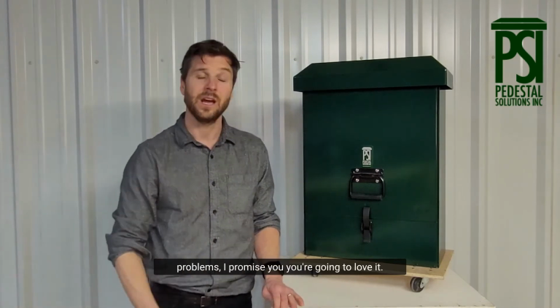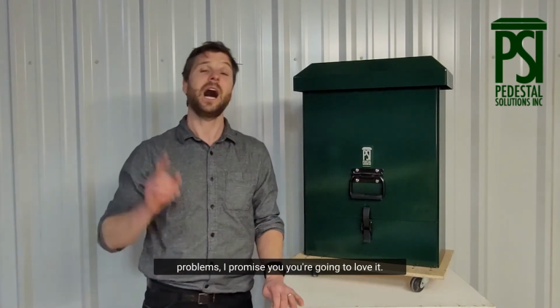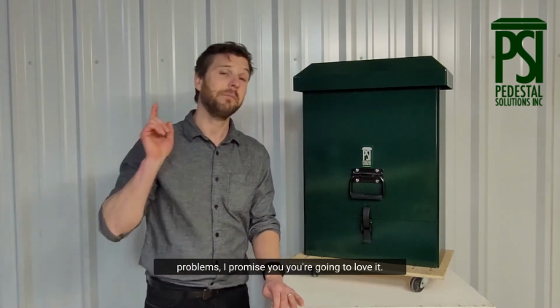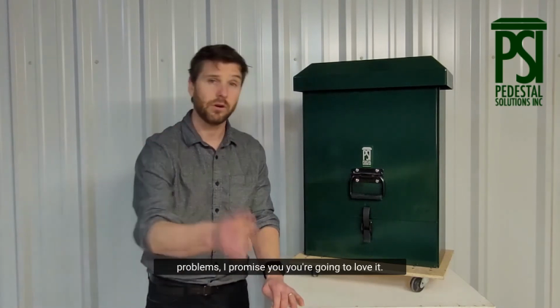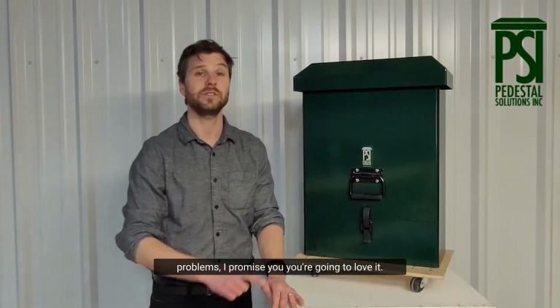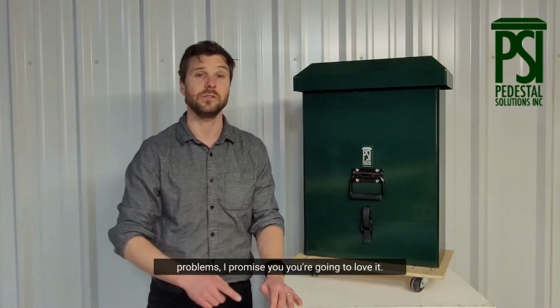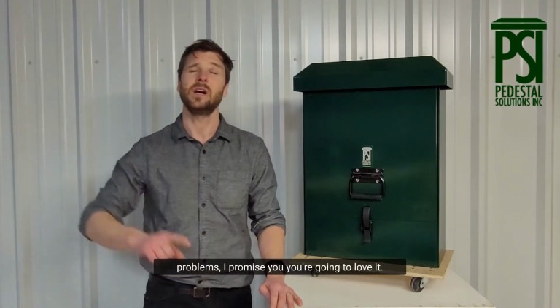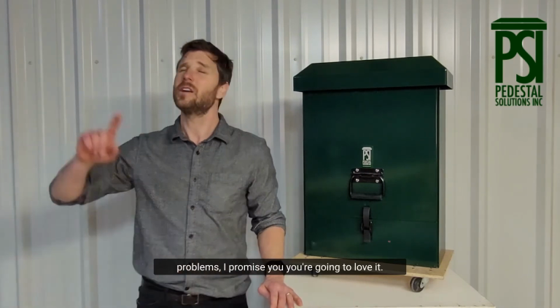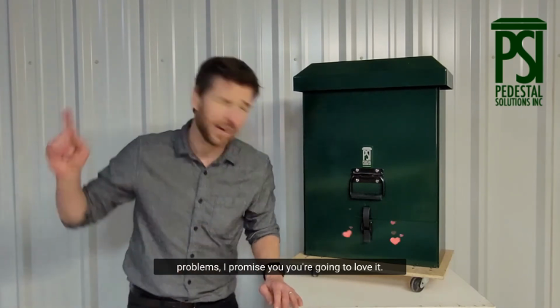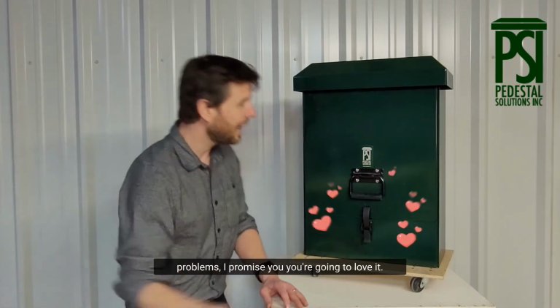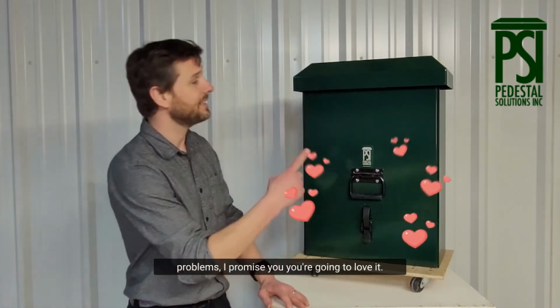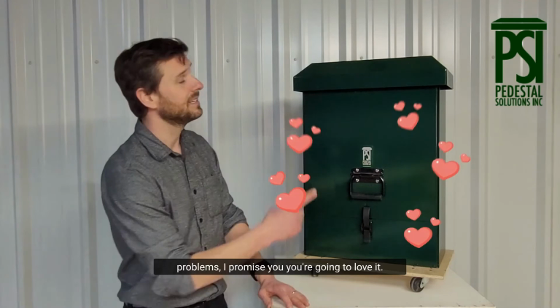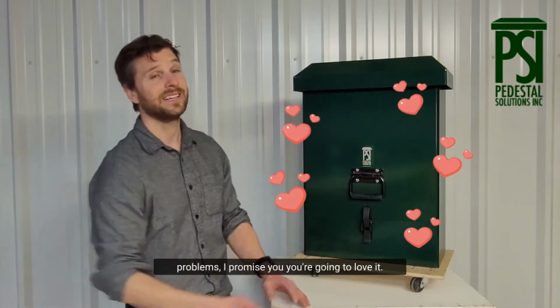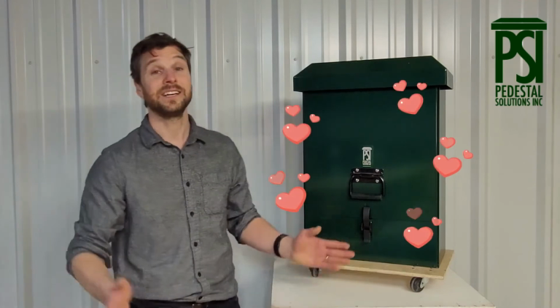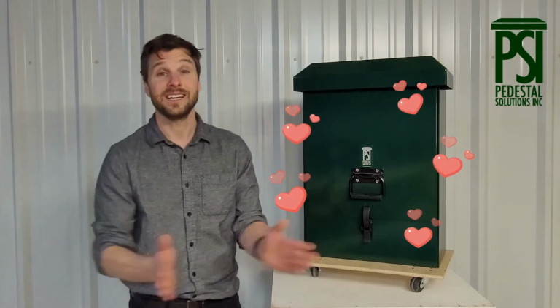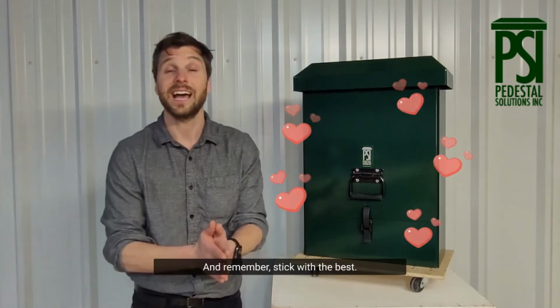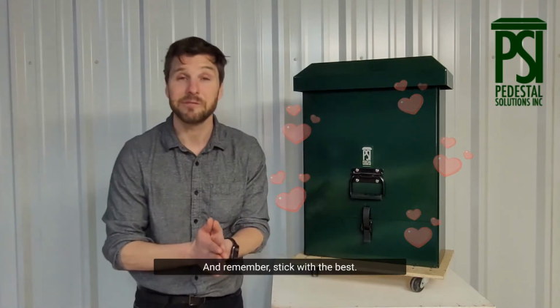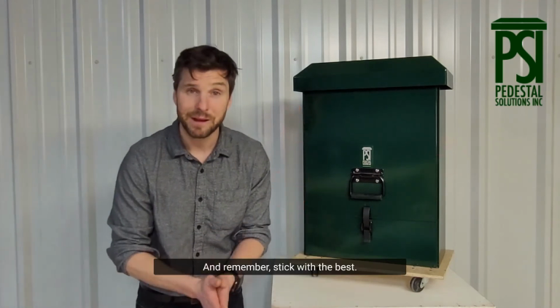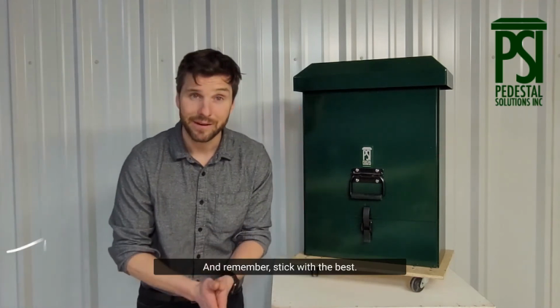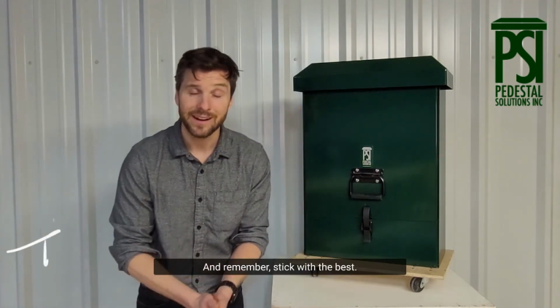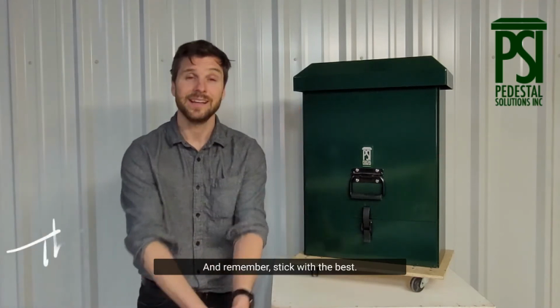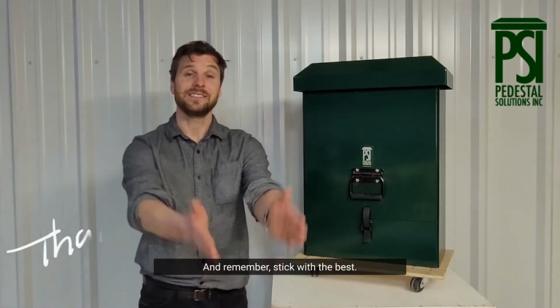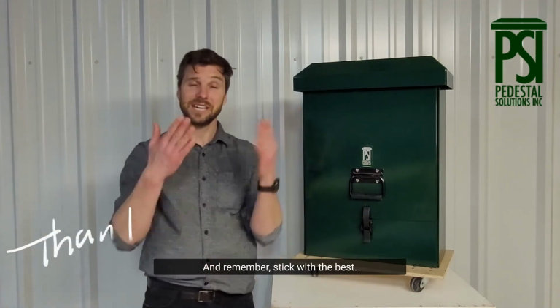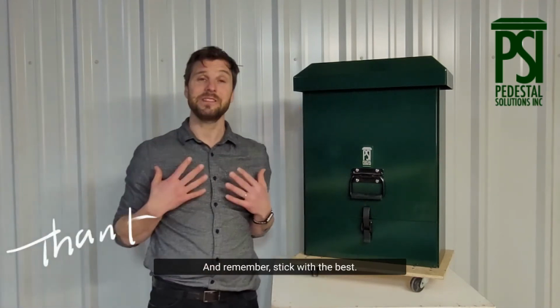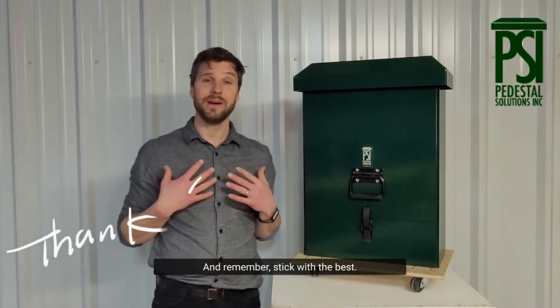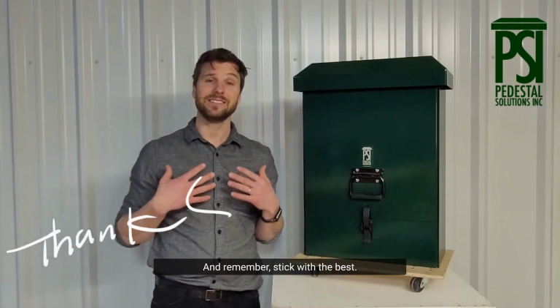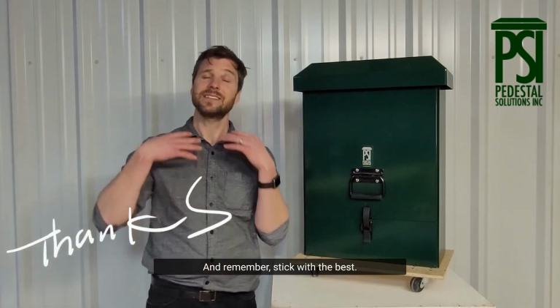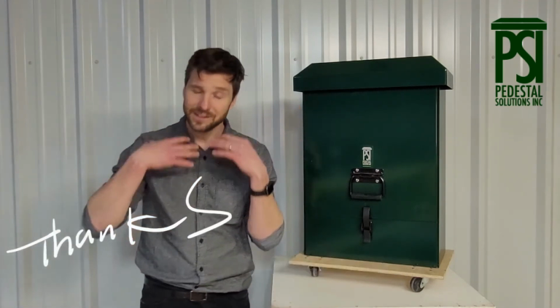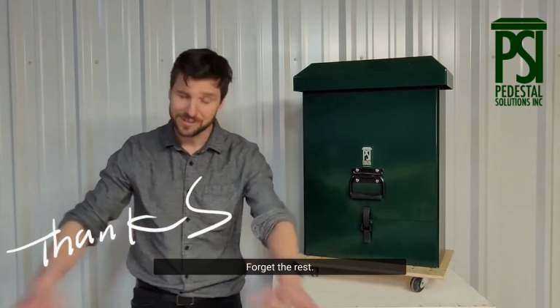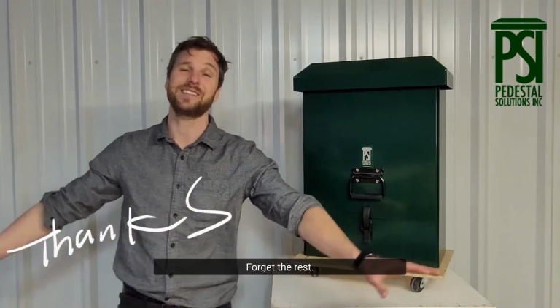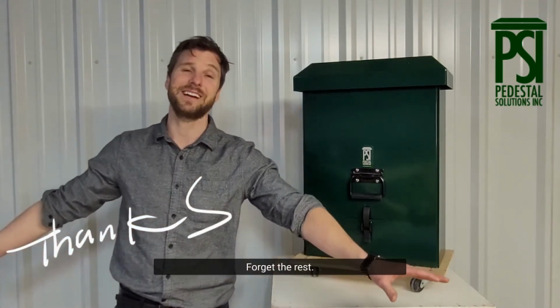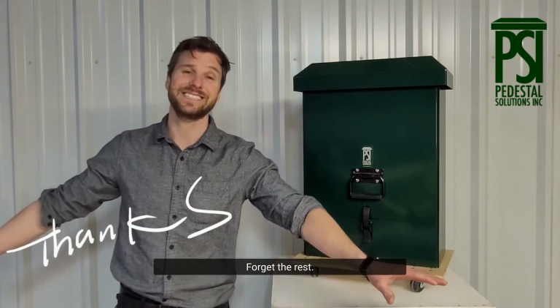If you think the SLS can solve your outdoor power problems, I promise you you're gonna love it. And remember: stick with the best, forget the rest.